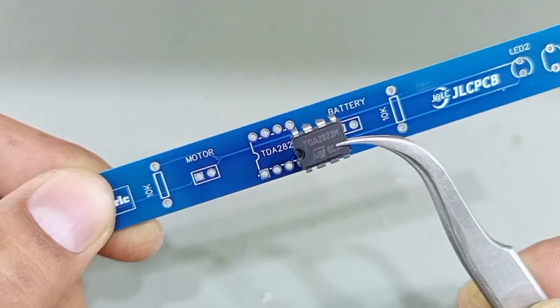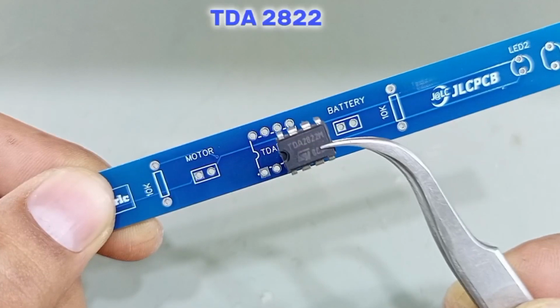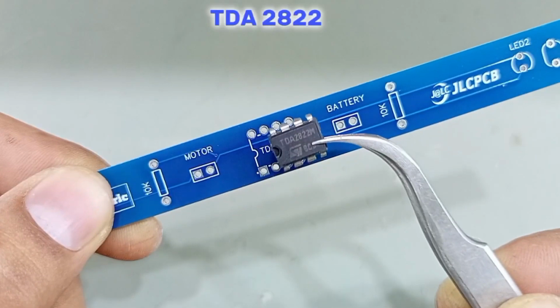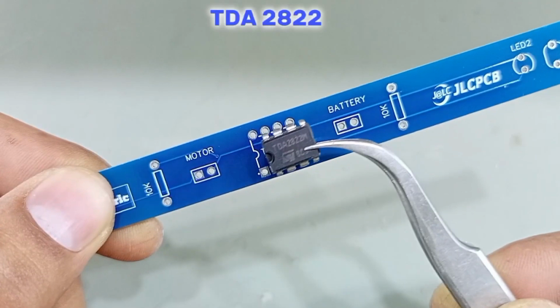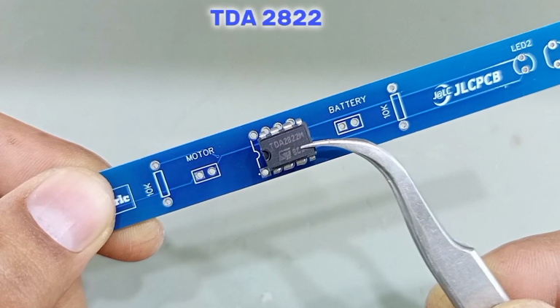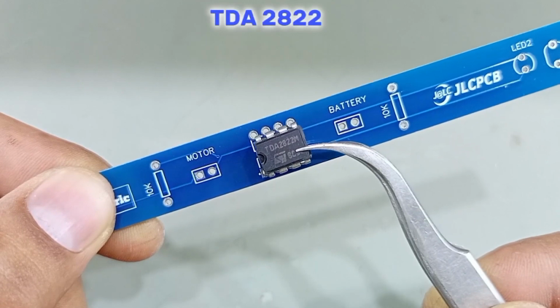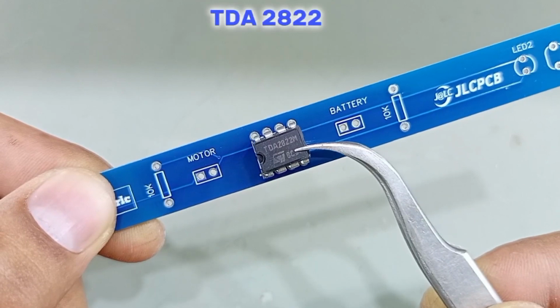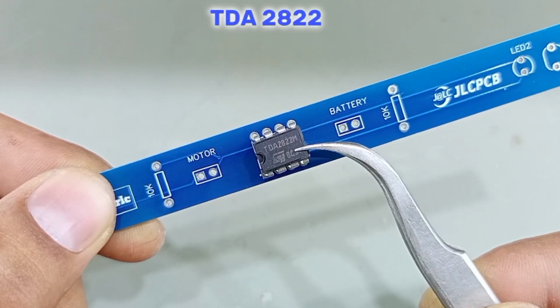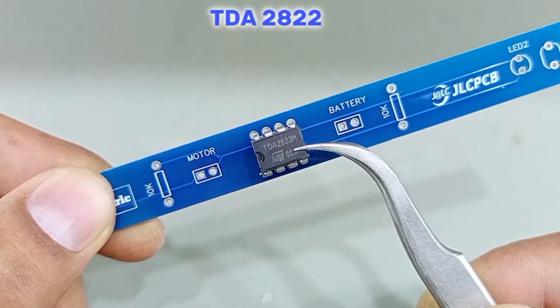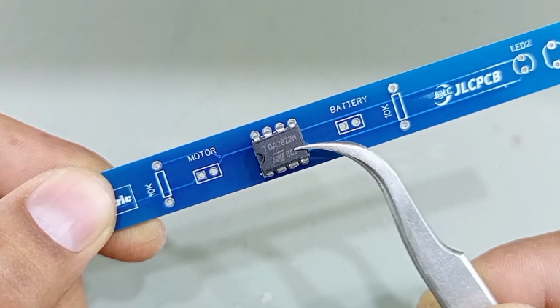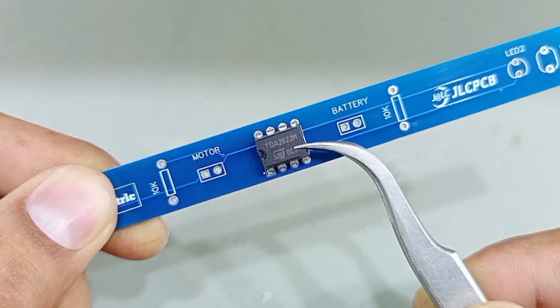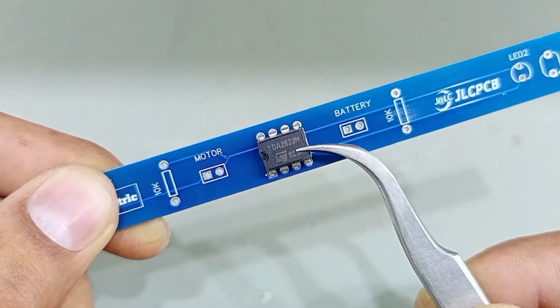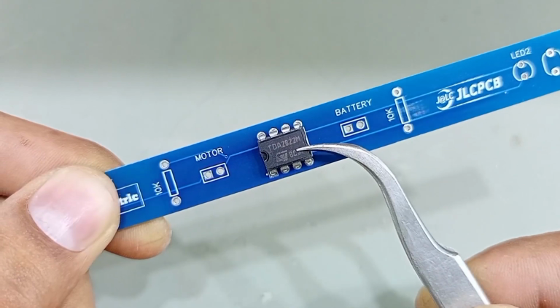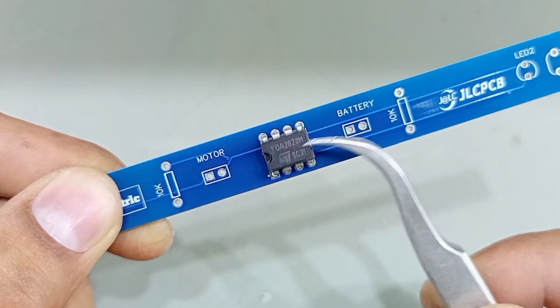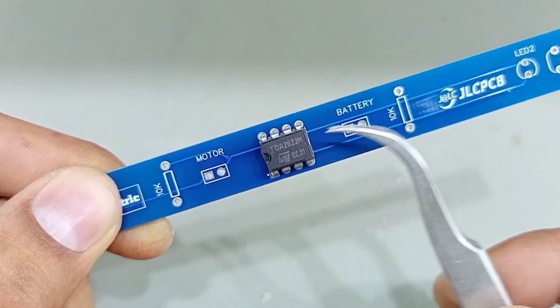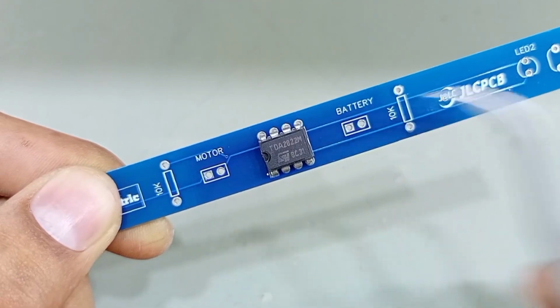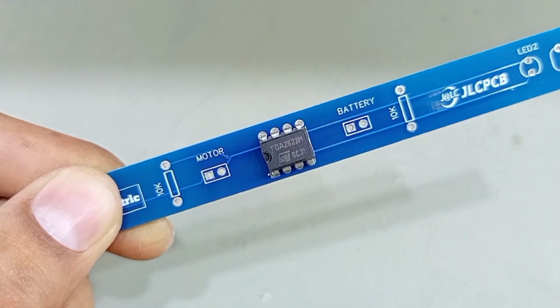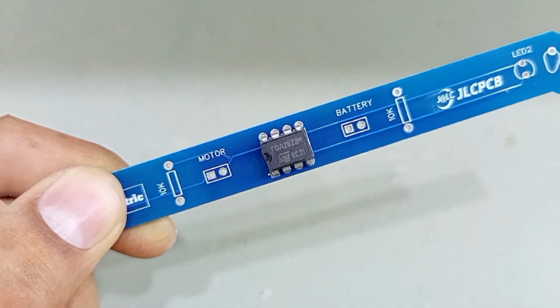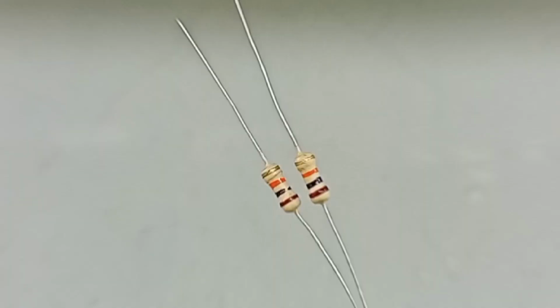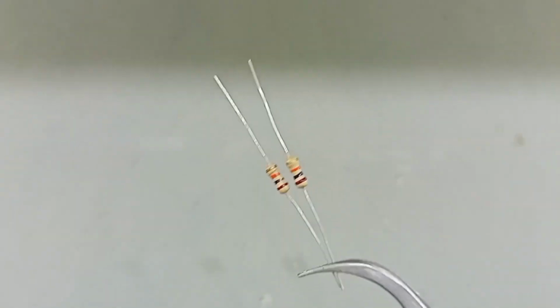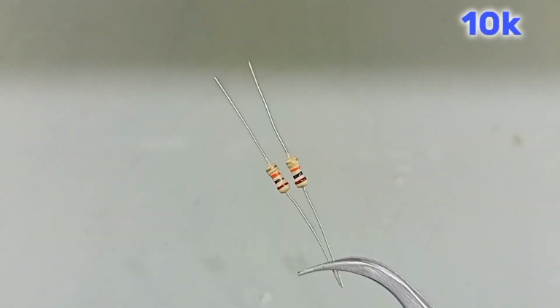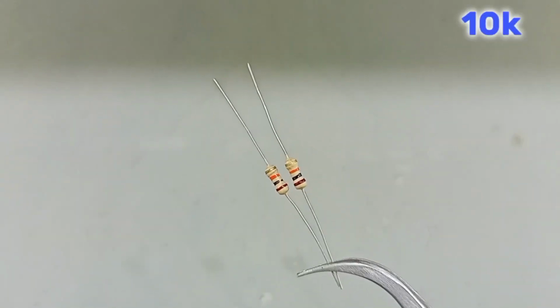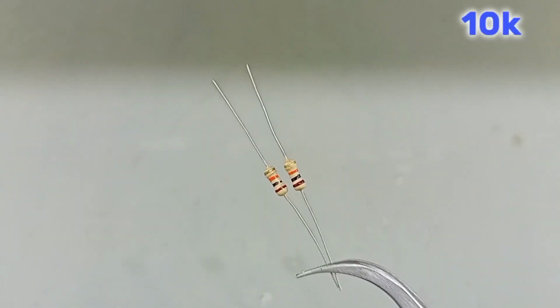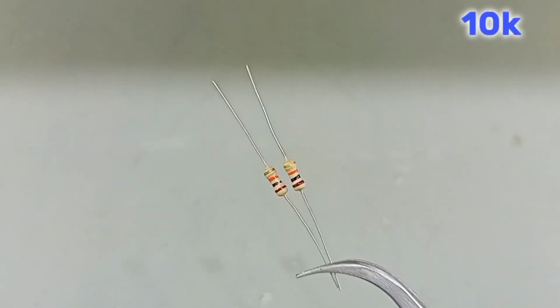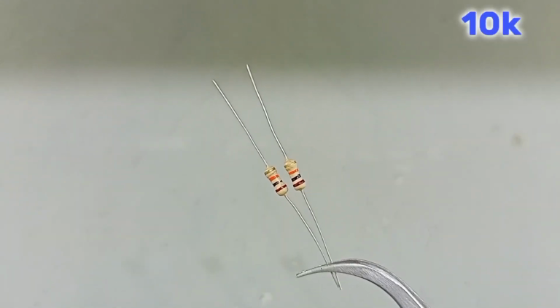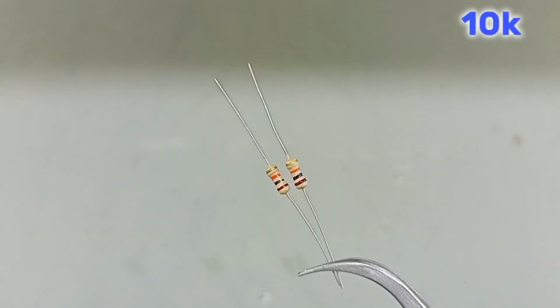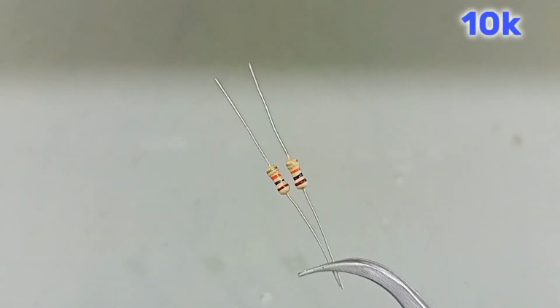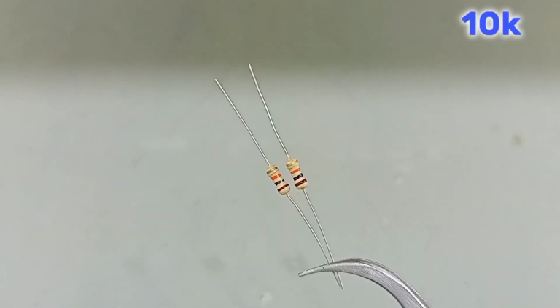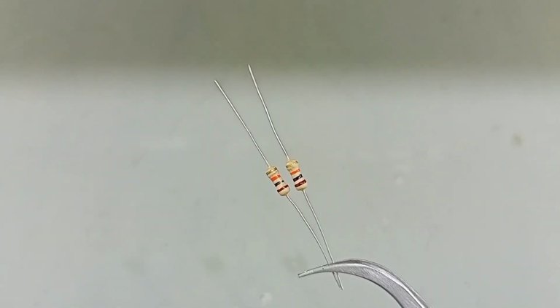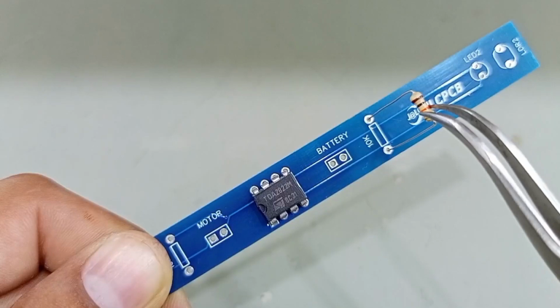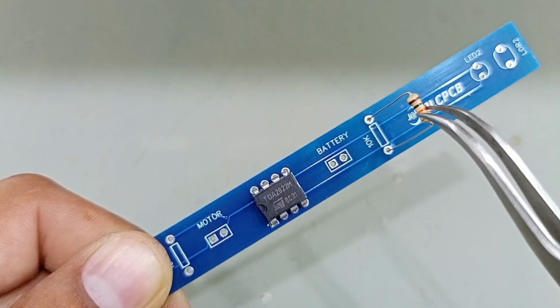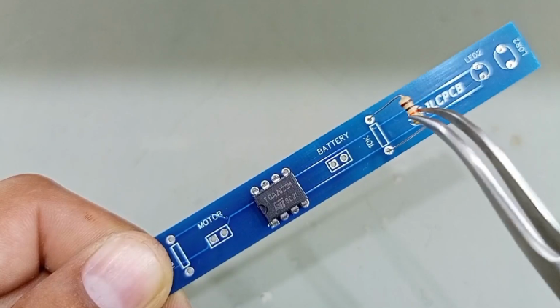Assemble the components on the PCB. Thank you.